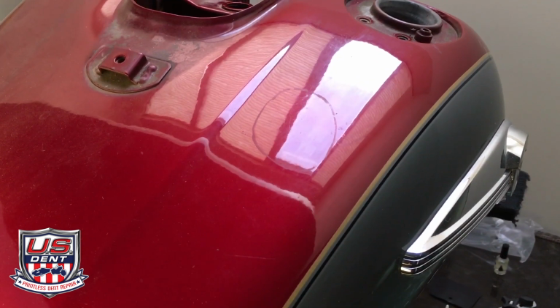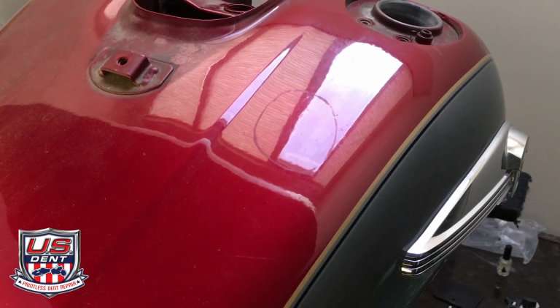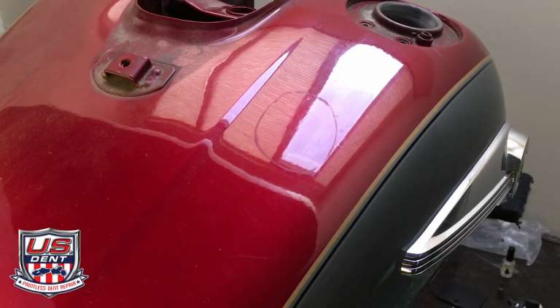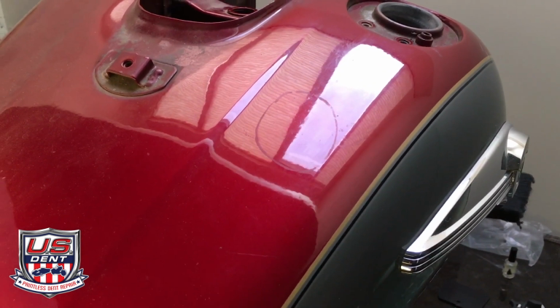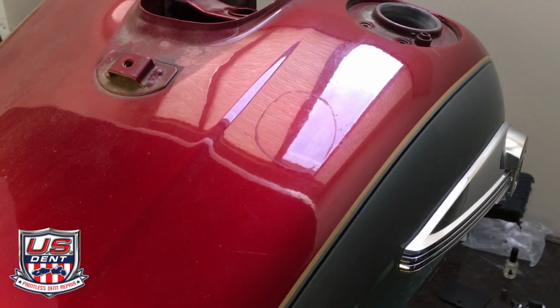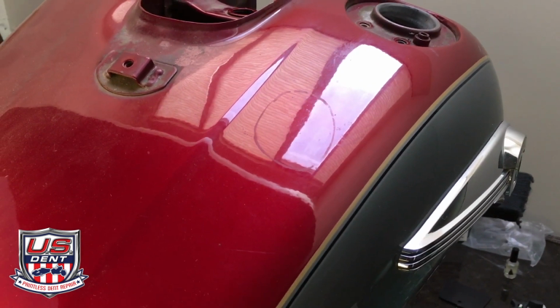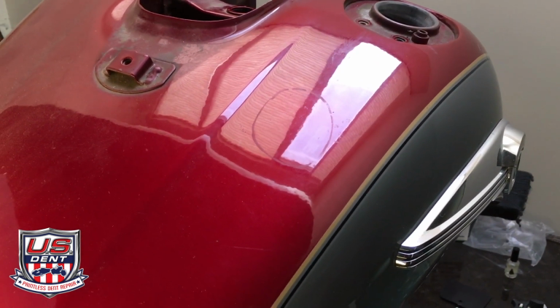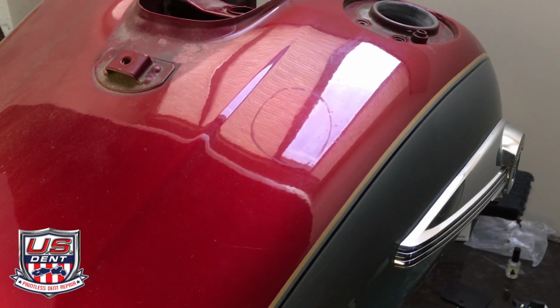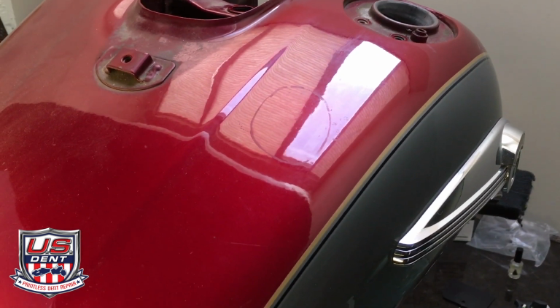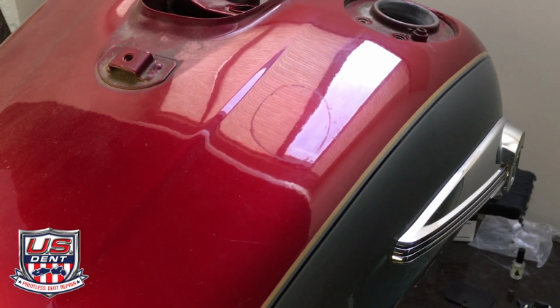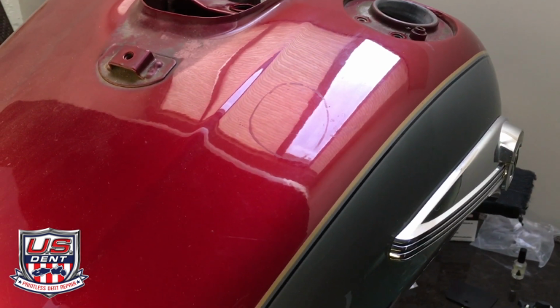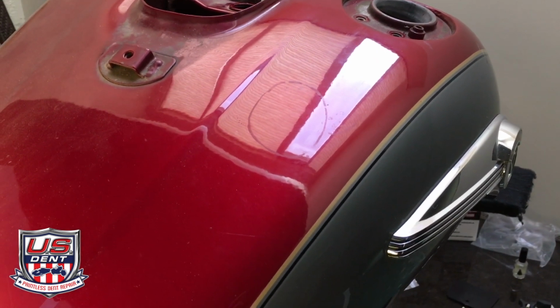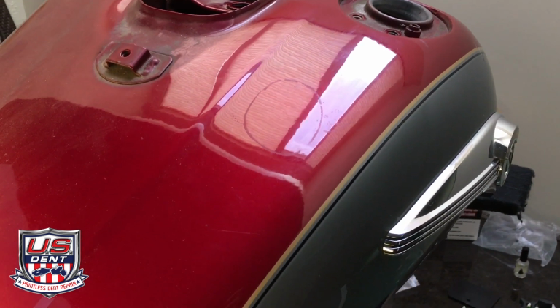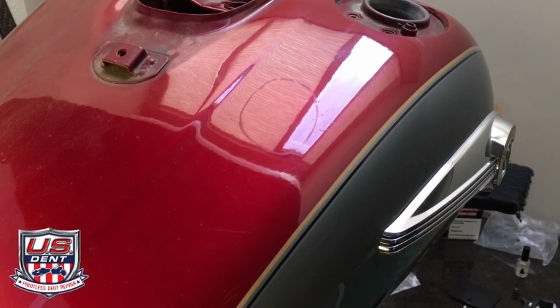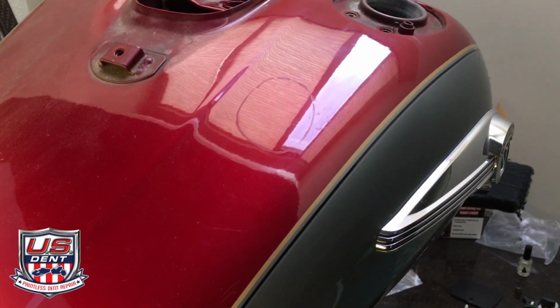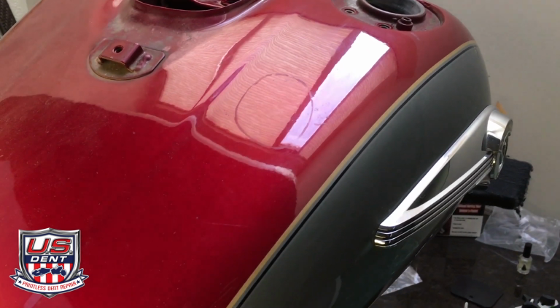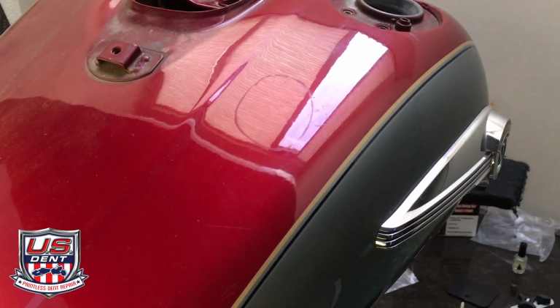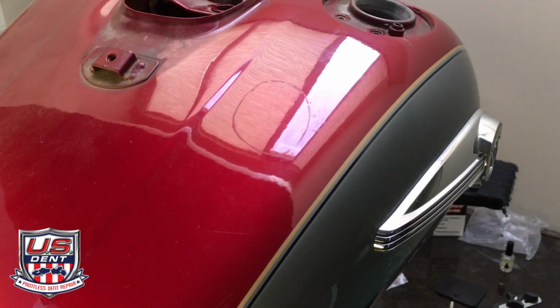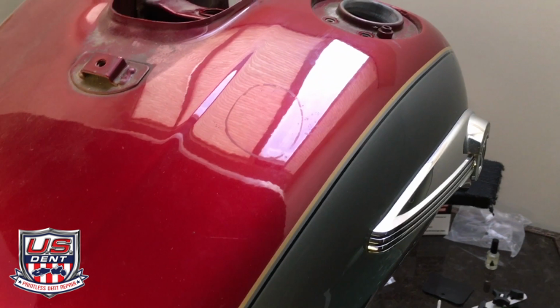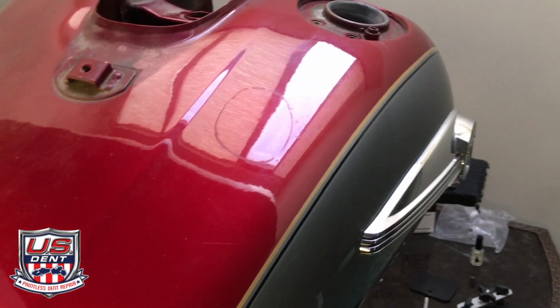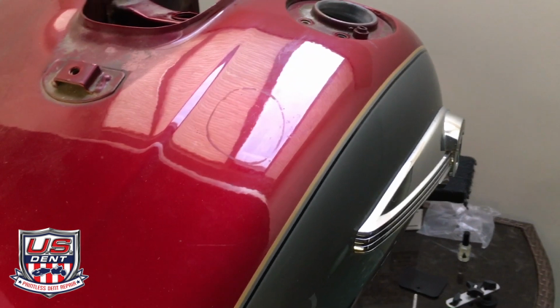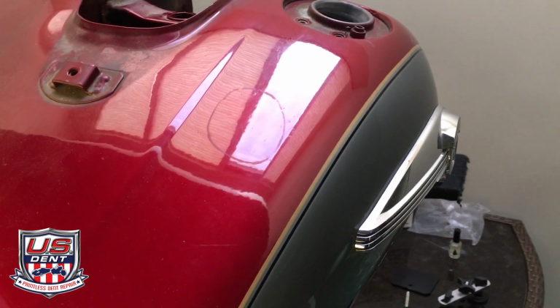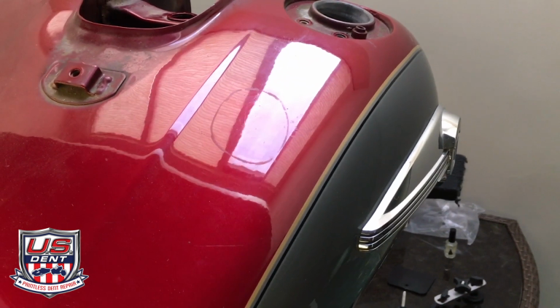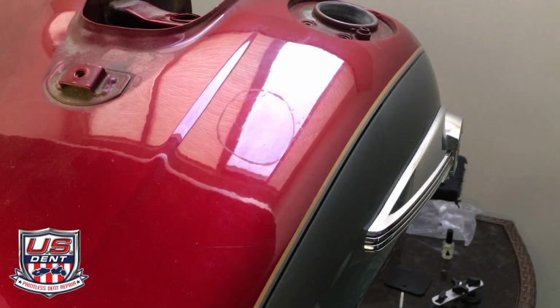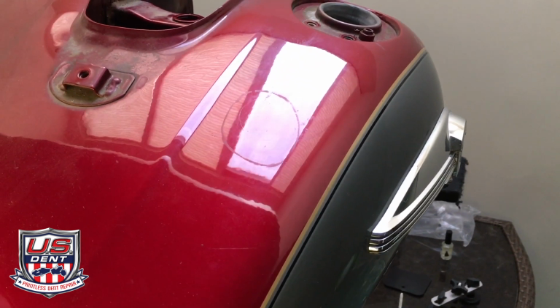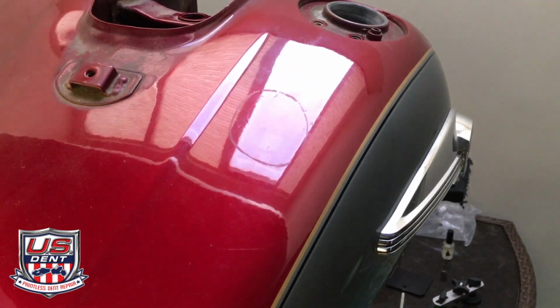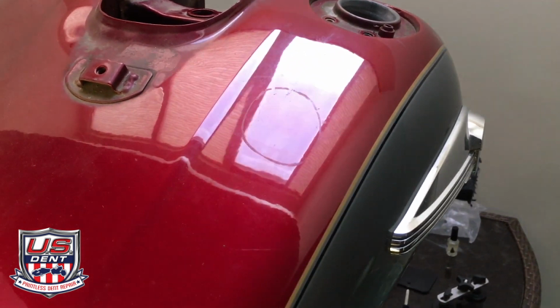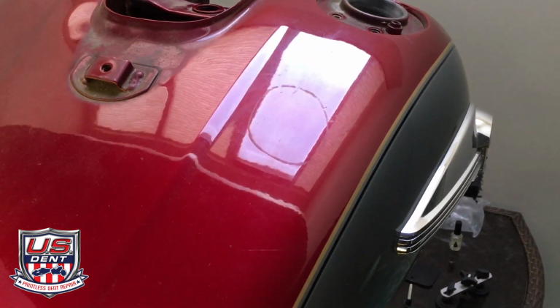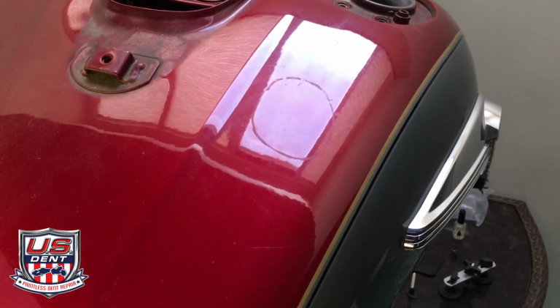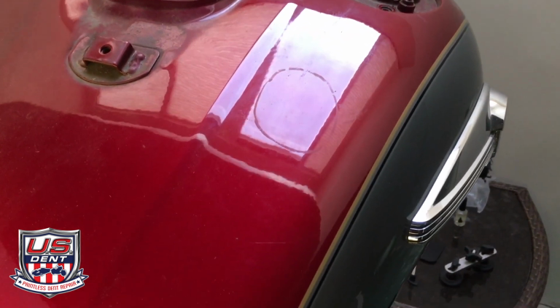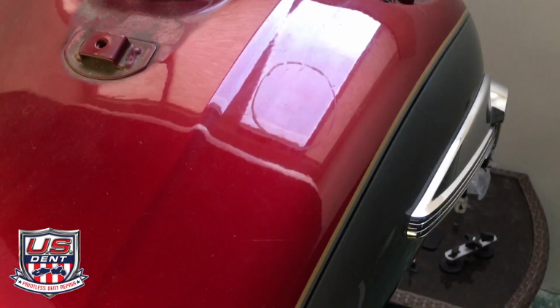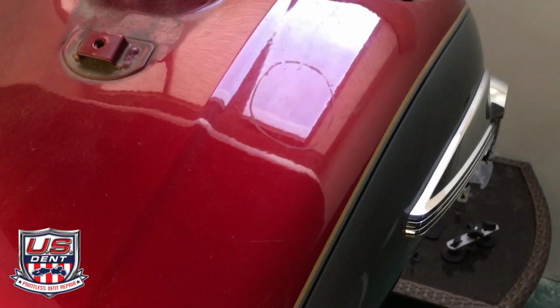Since that tab broke I had to resort to my glue pulling kit, but it still came out fine.